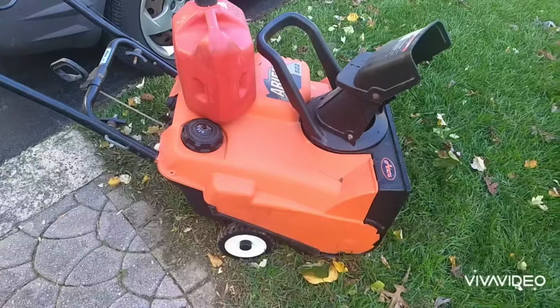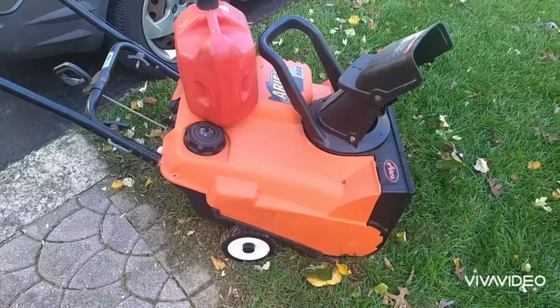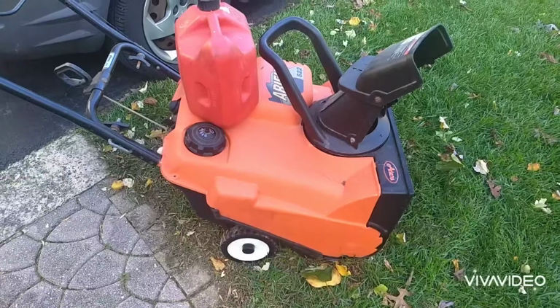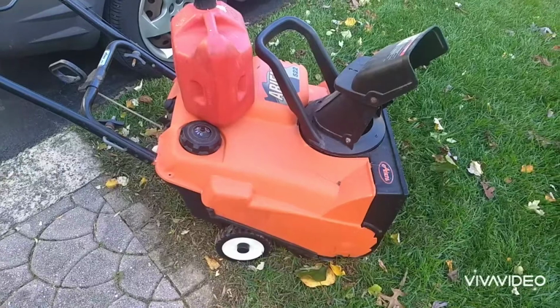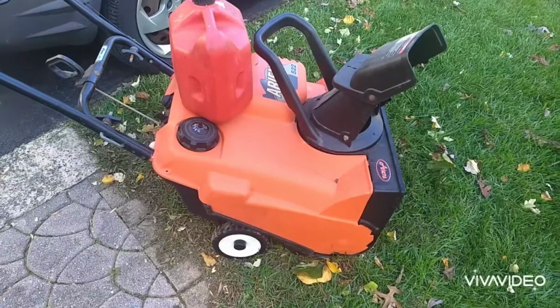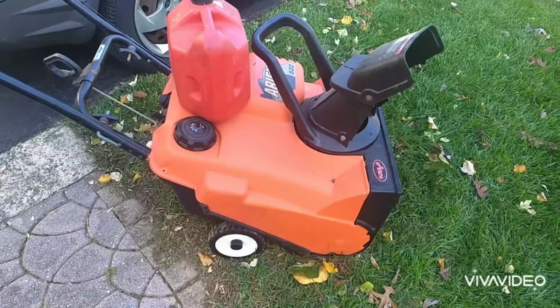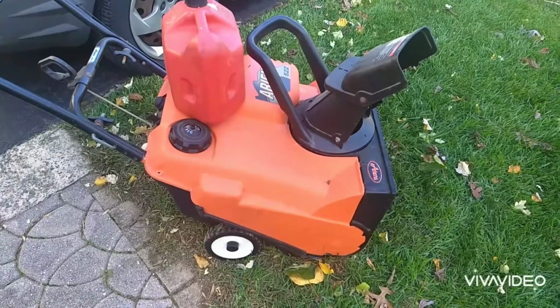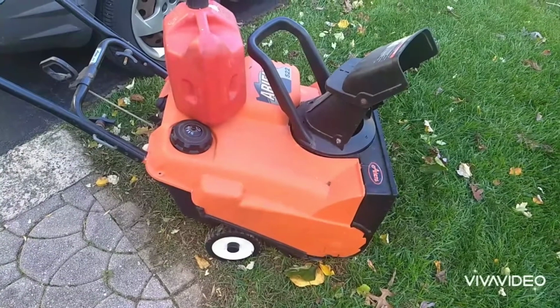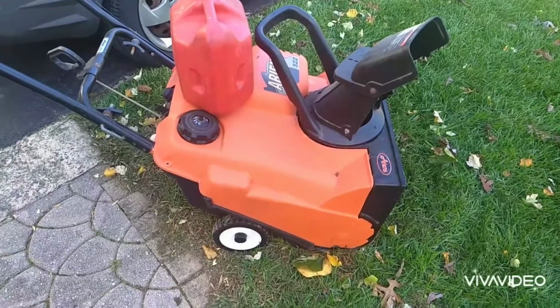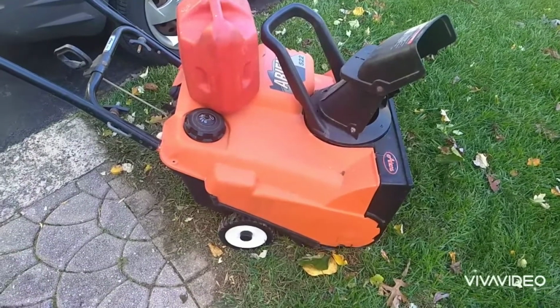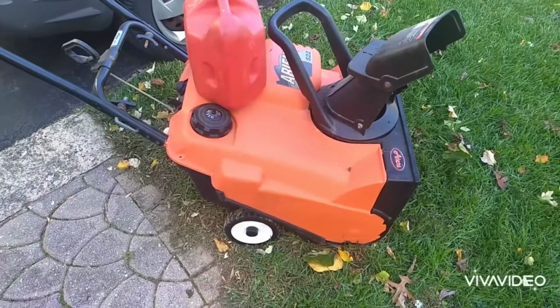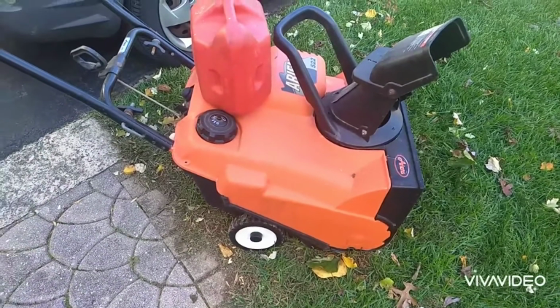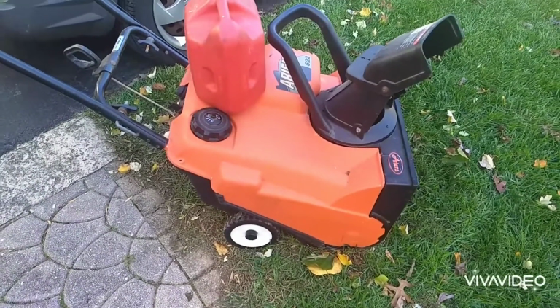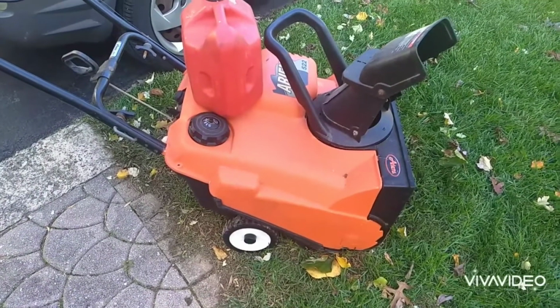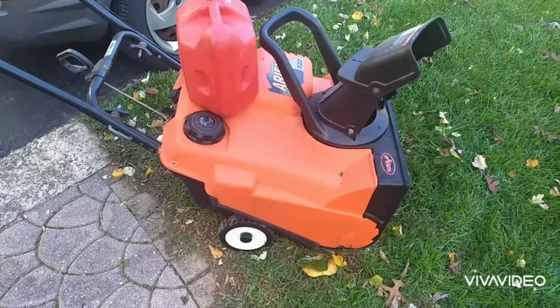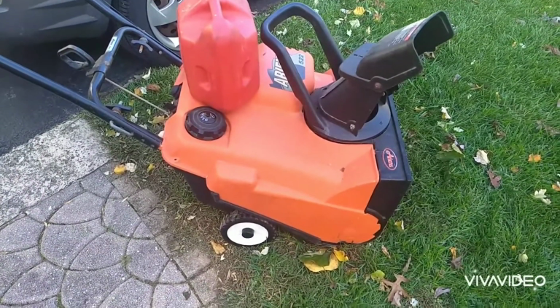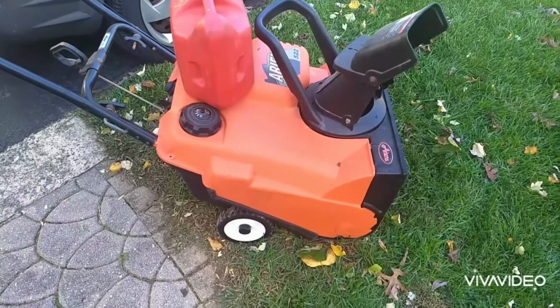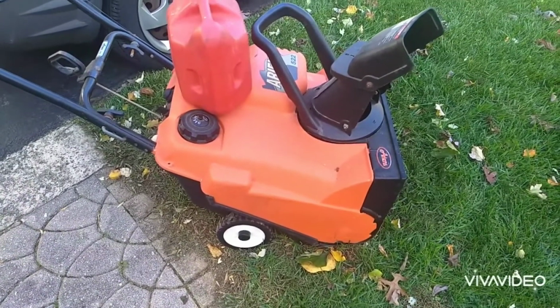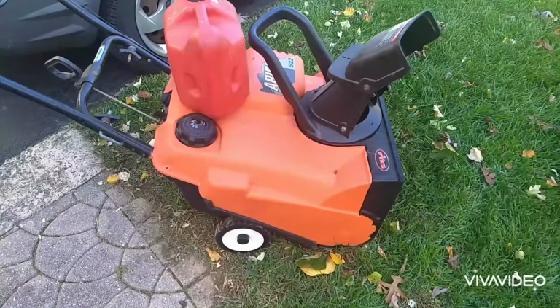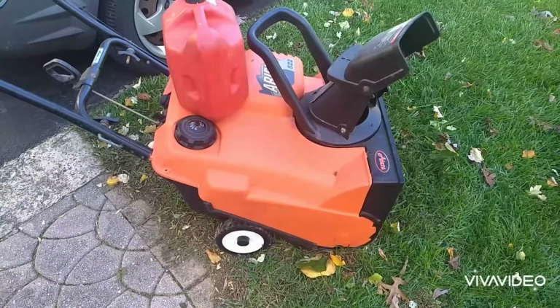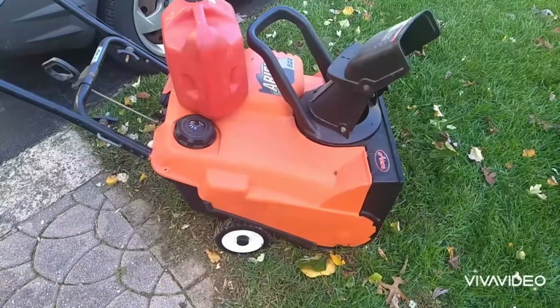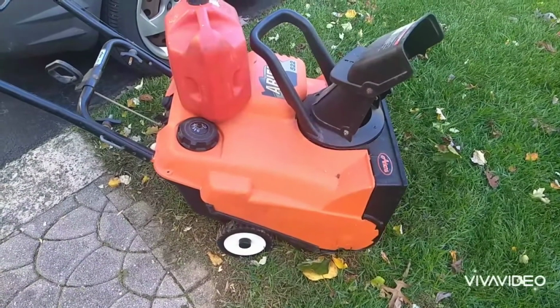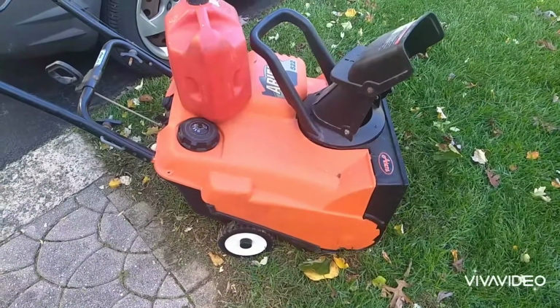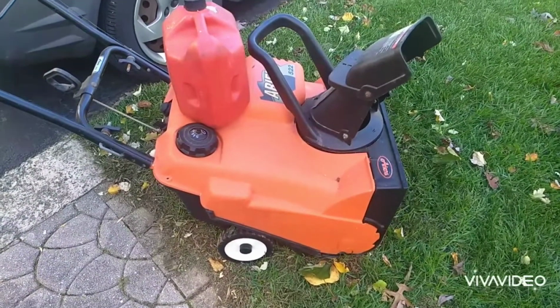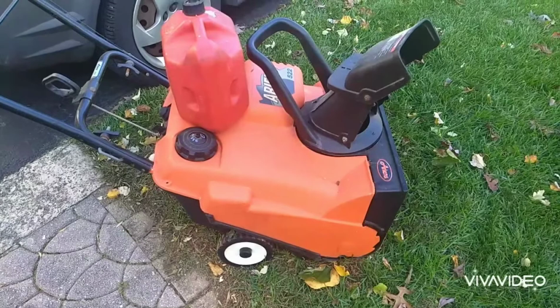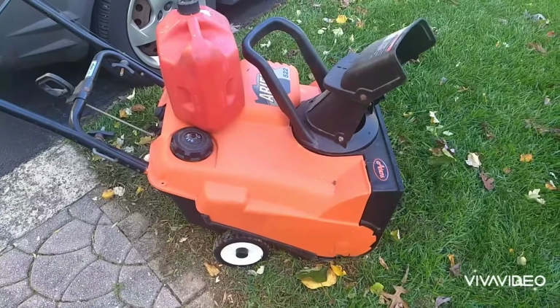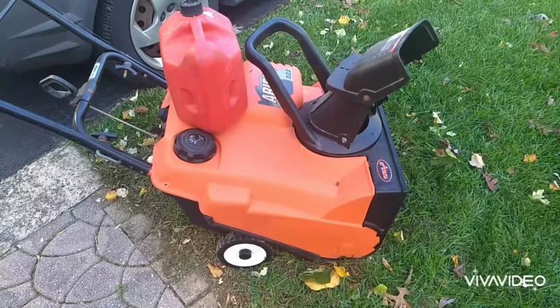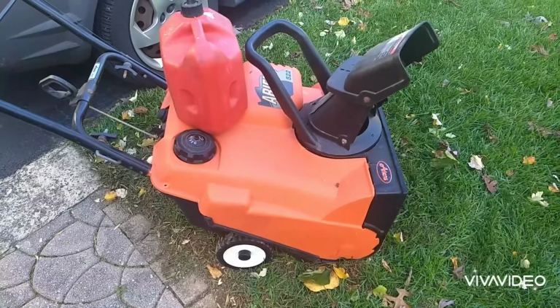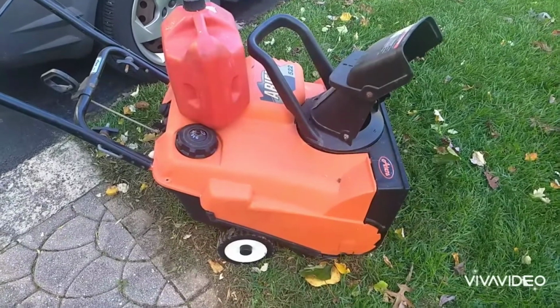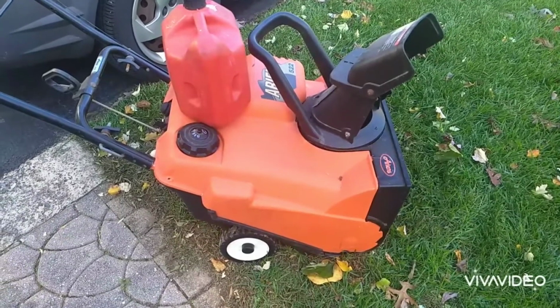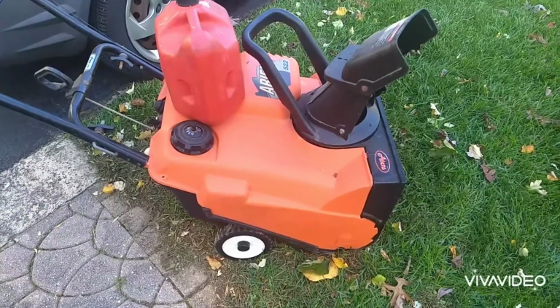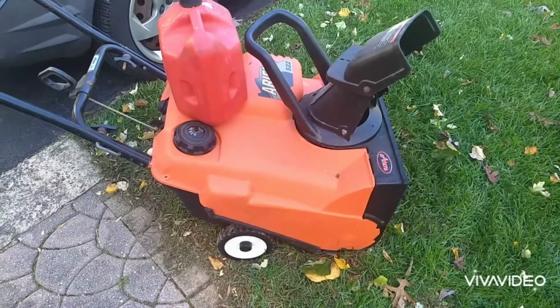Hey everyone, welcome back to the channel. Today's video, I'm just doing a quick test on this Ariens snowblower that I have.